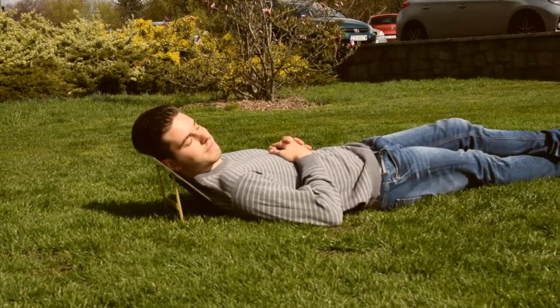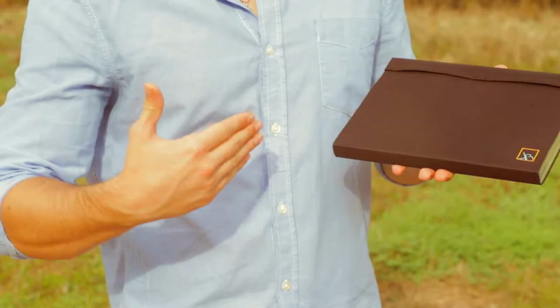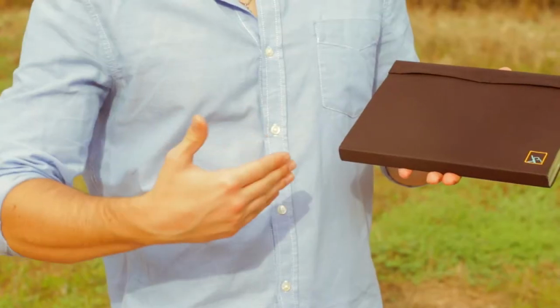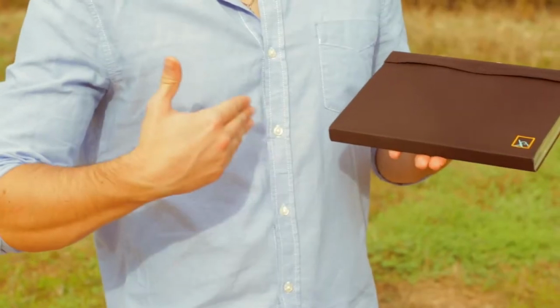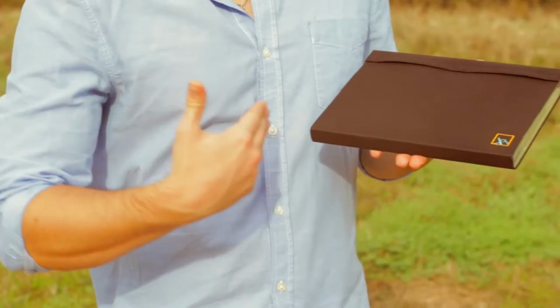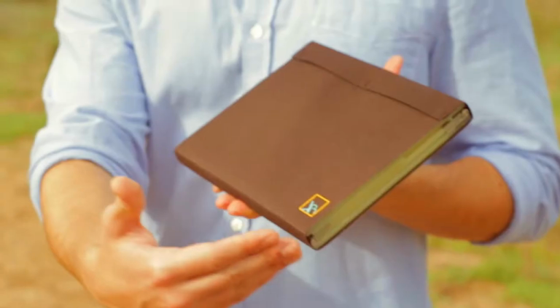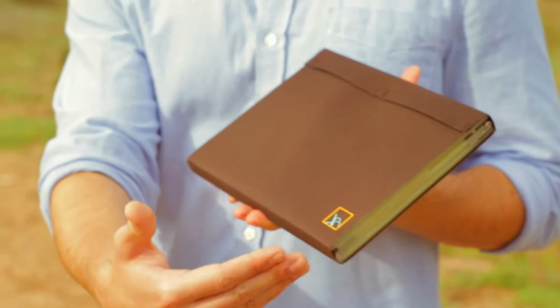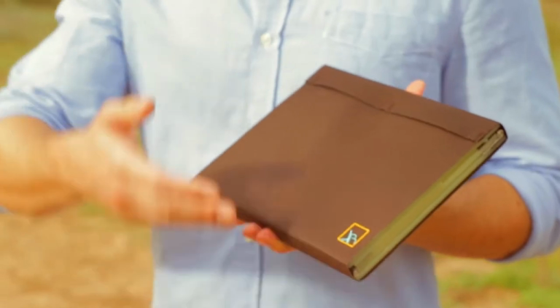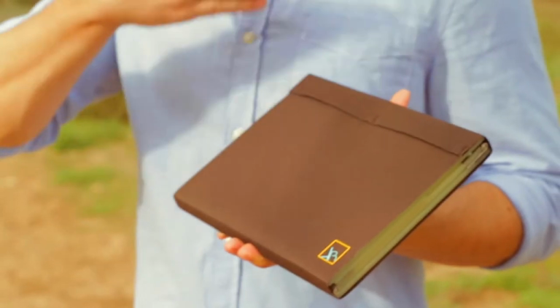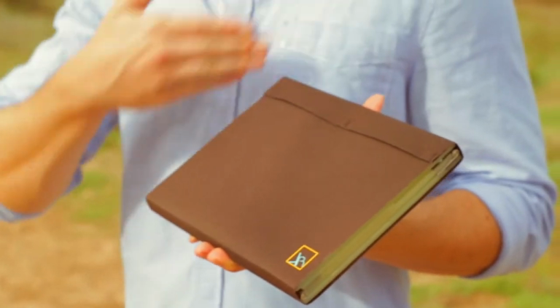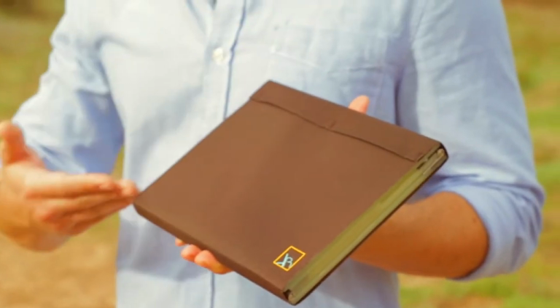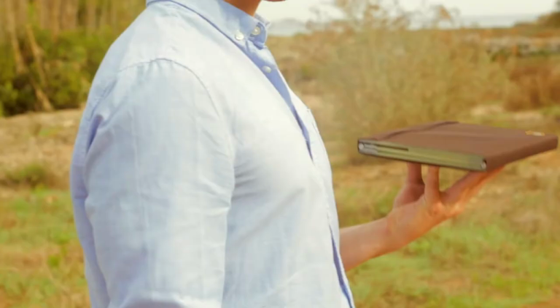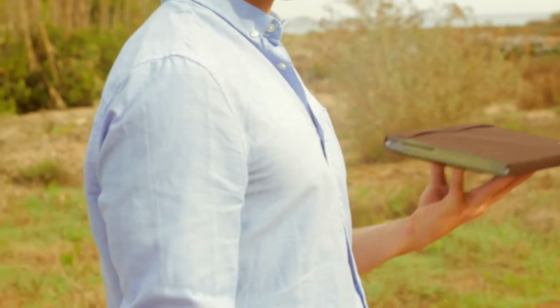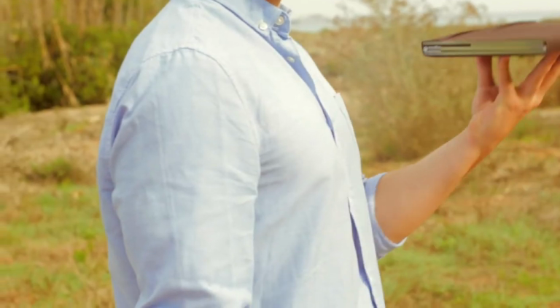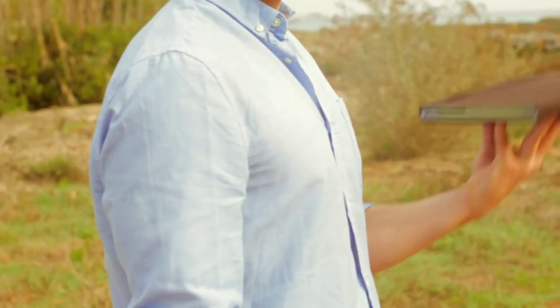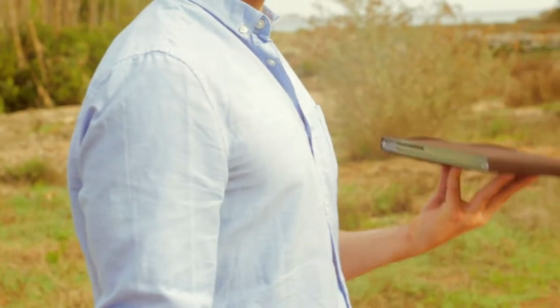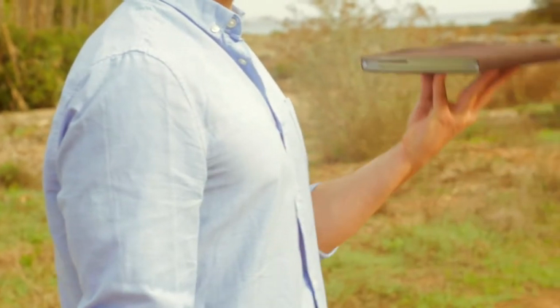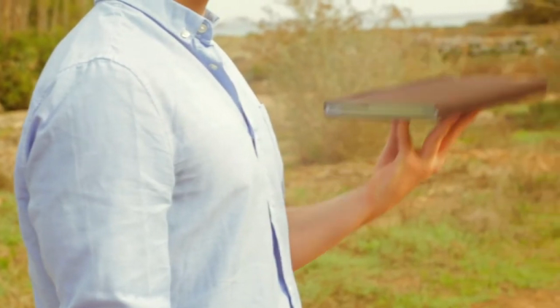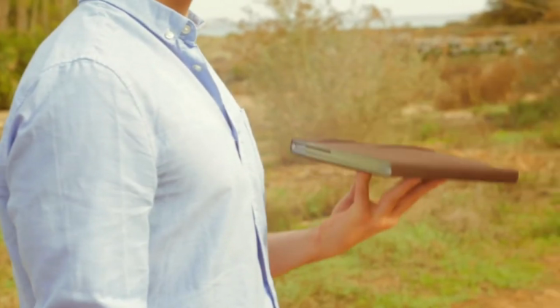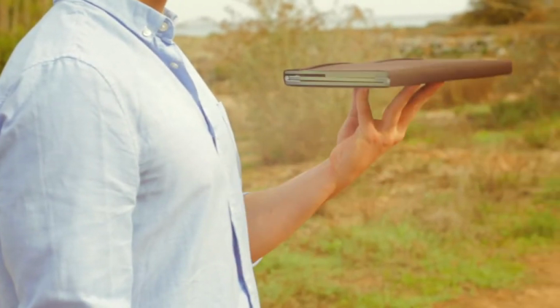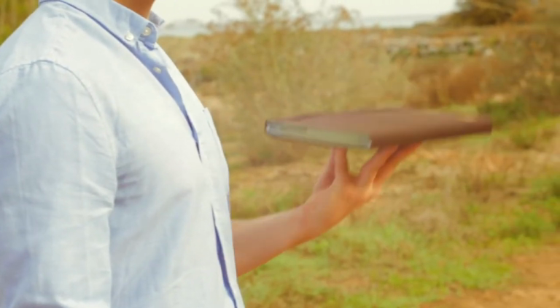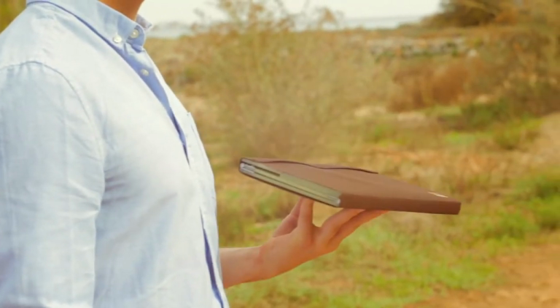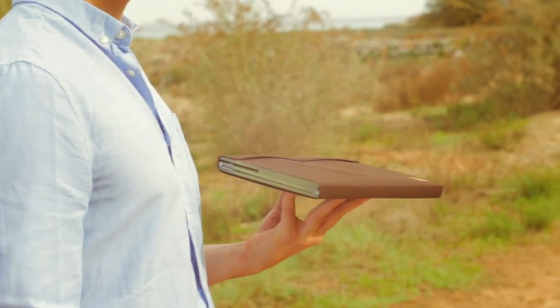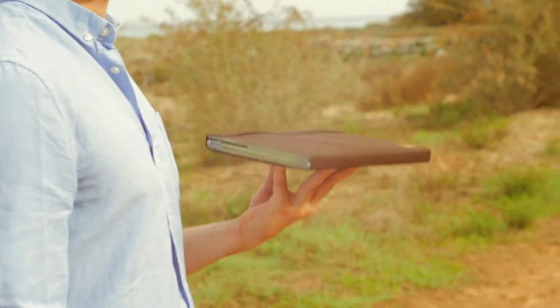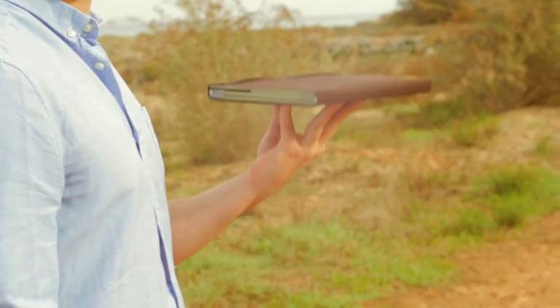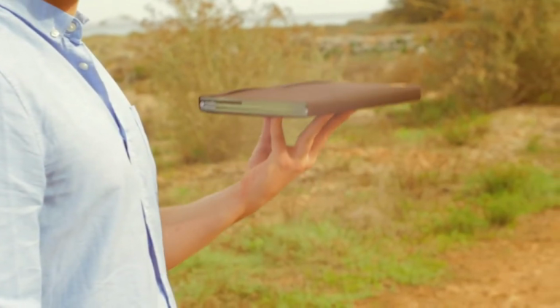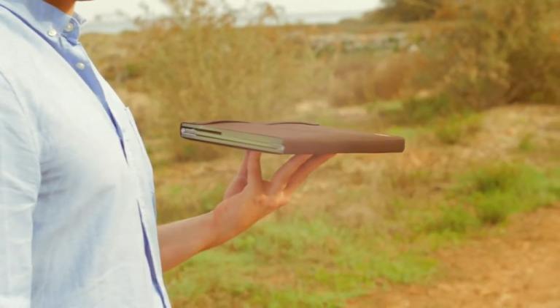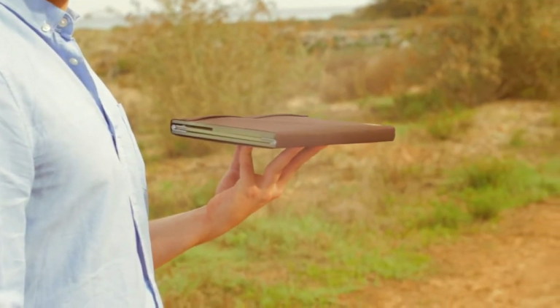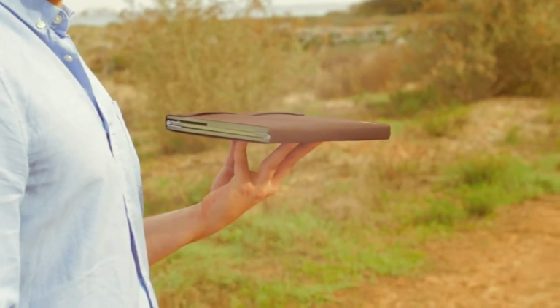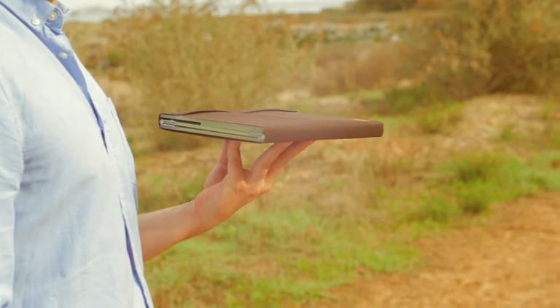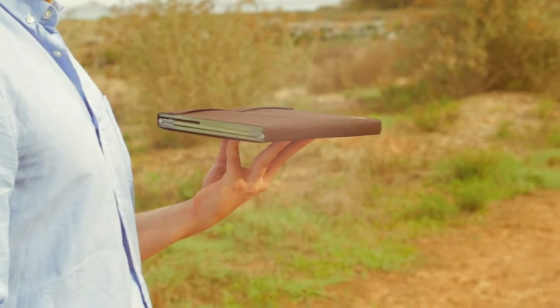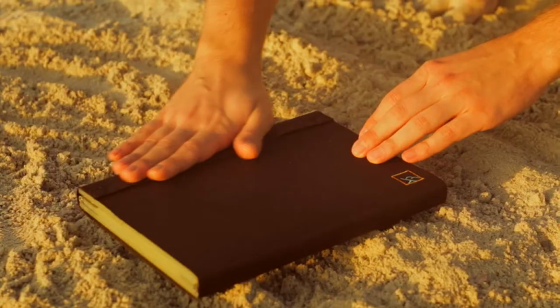The BagTab is the size of a tablet PC and weighs only 2.4 pounds or 1.1 kilograms.